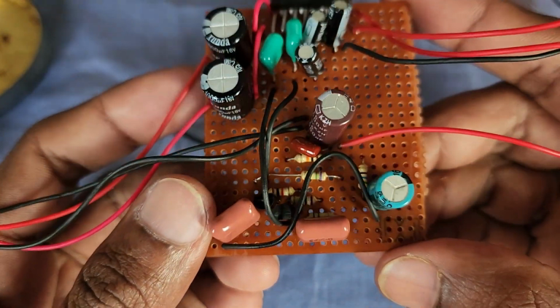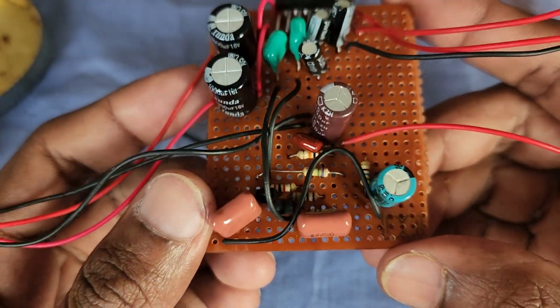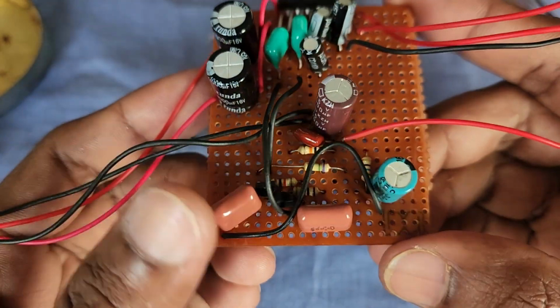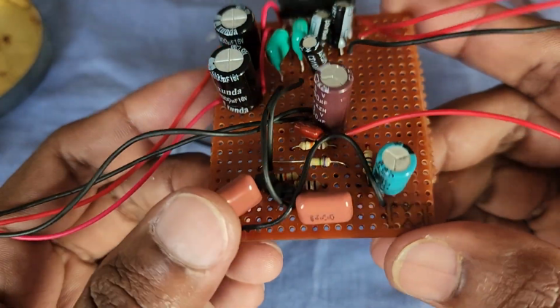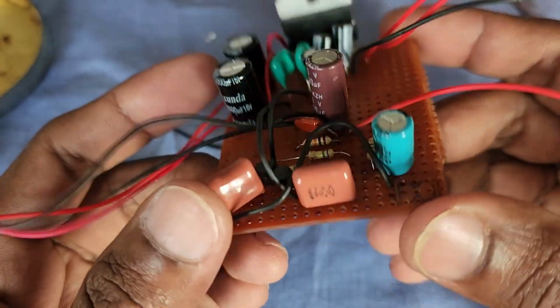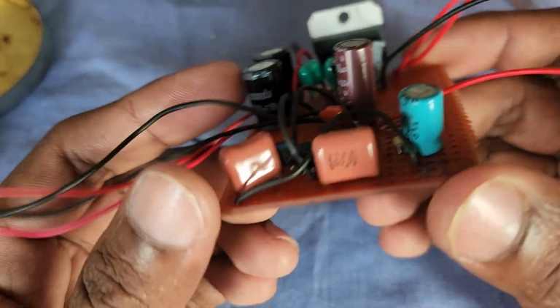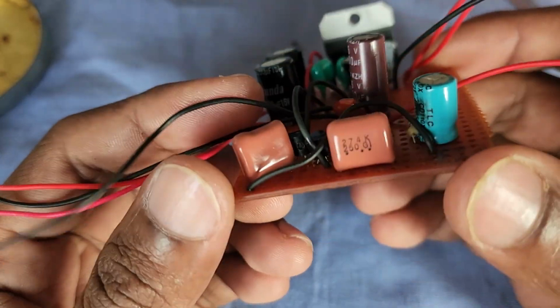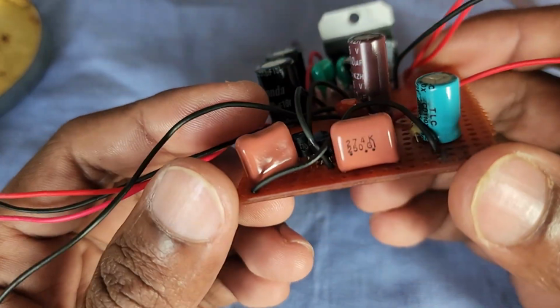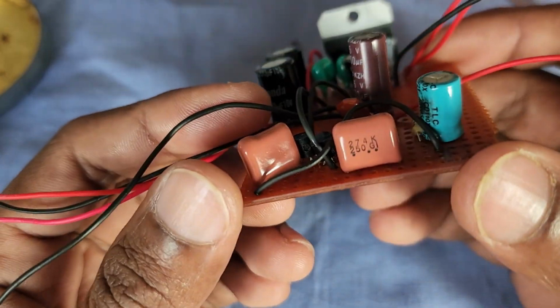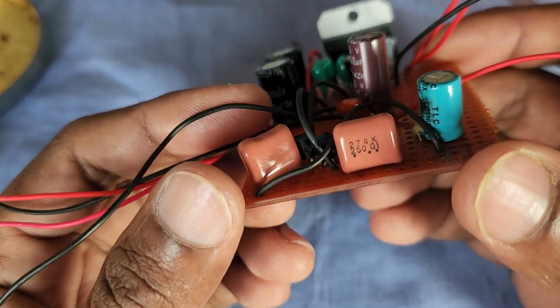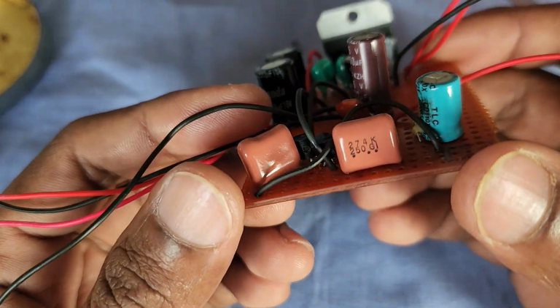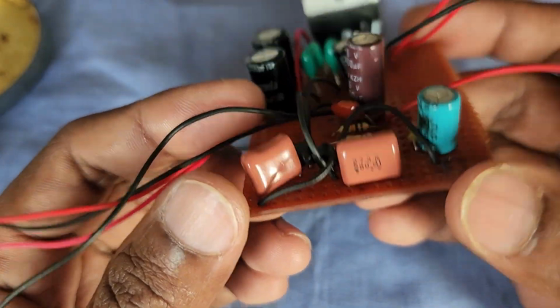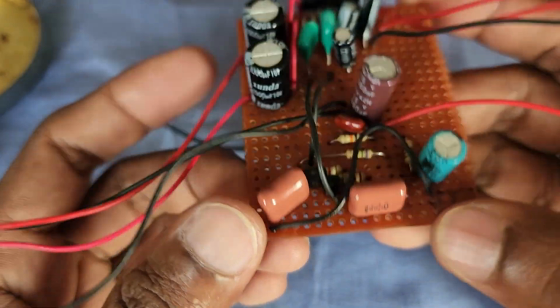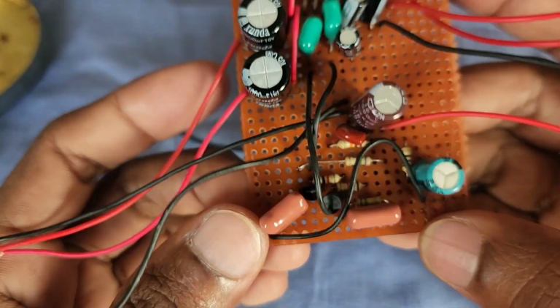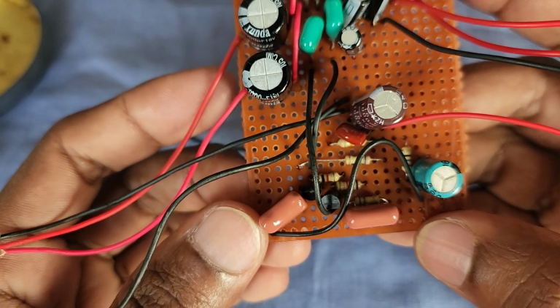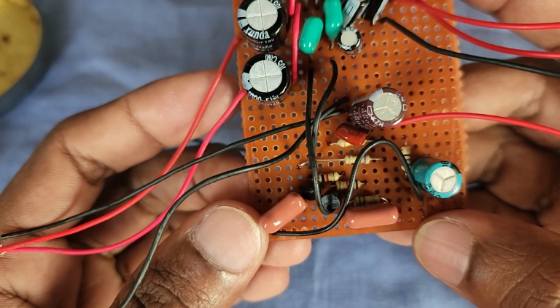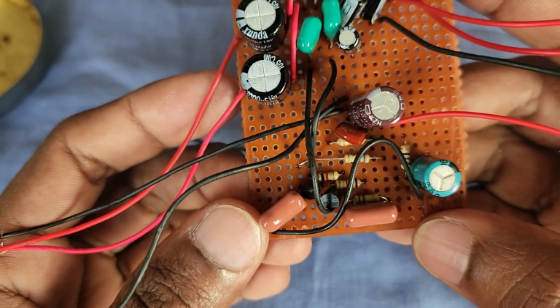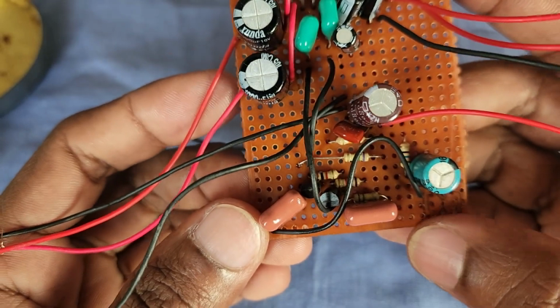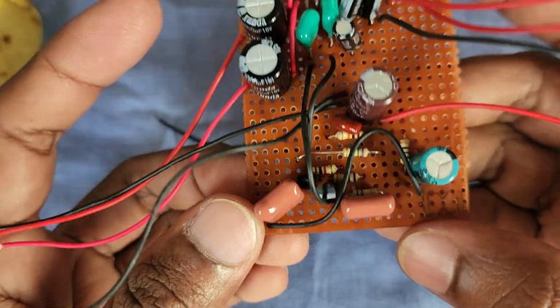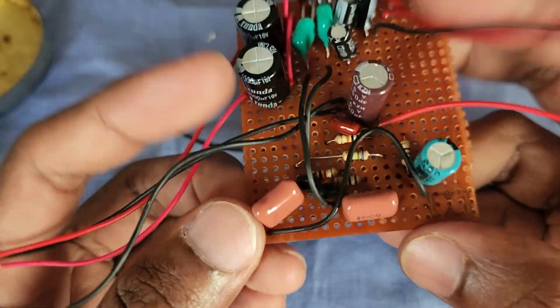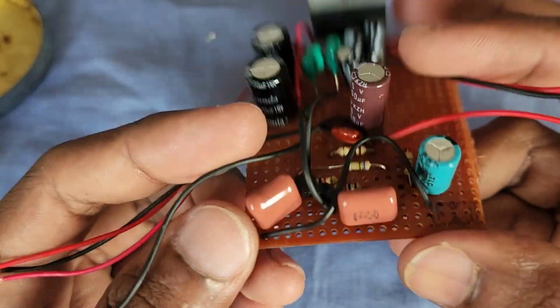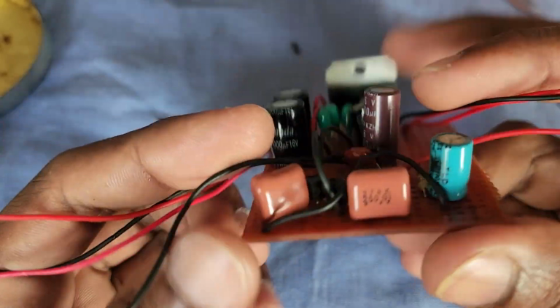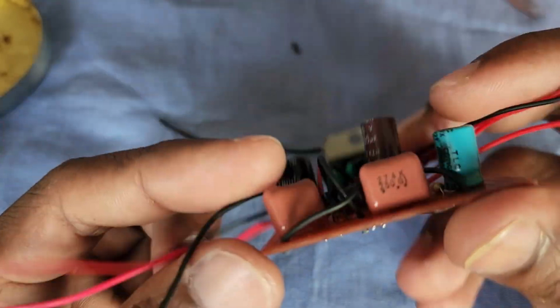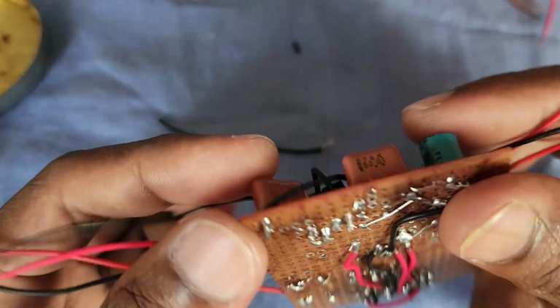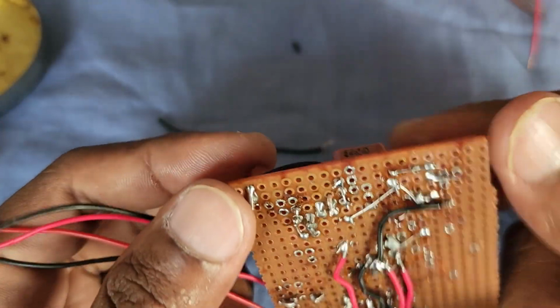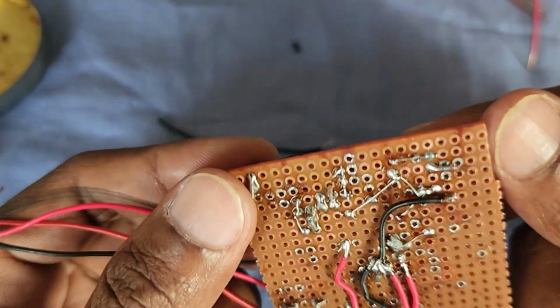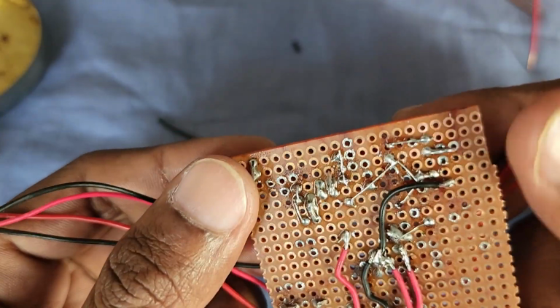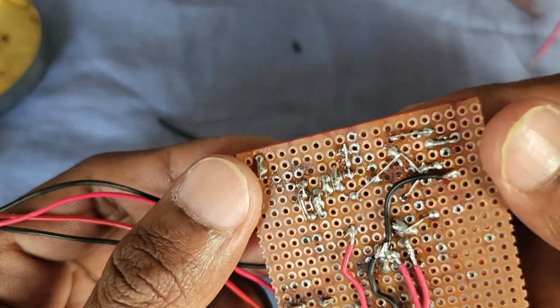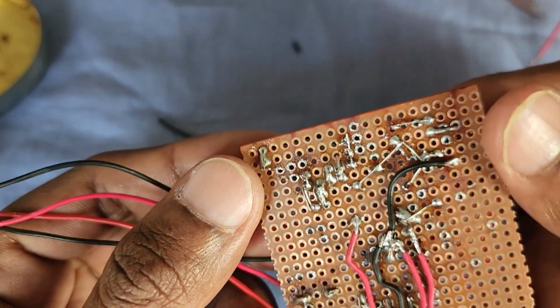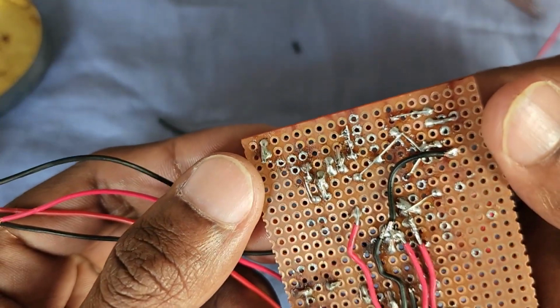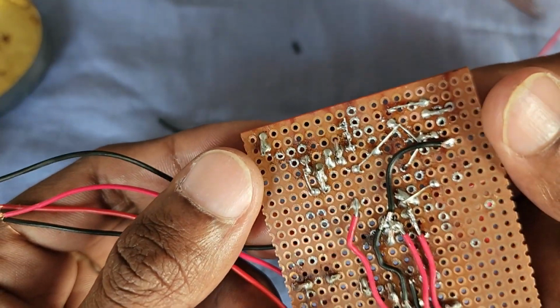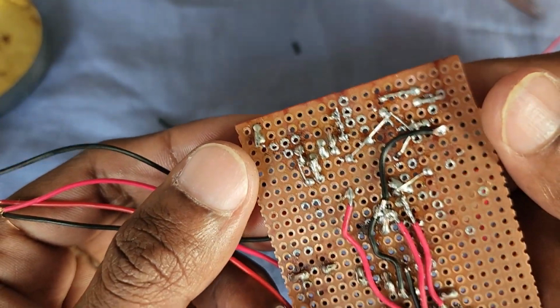Finally, I finished the circuit assembling. I have connected all the connection wires.